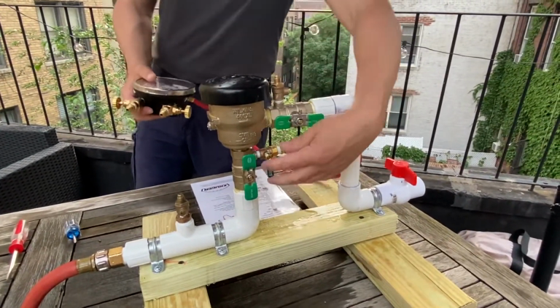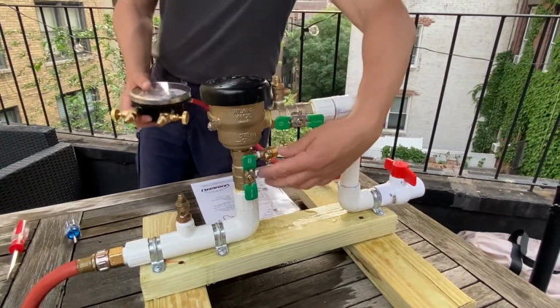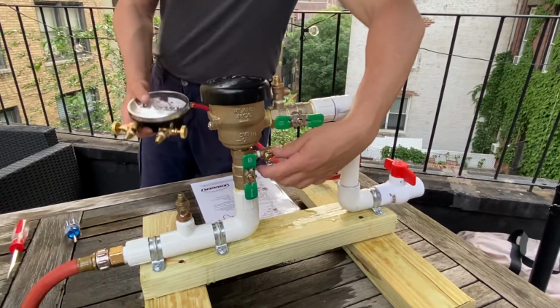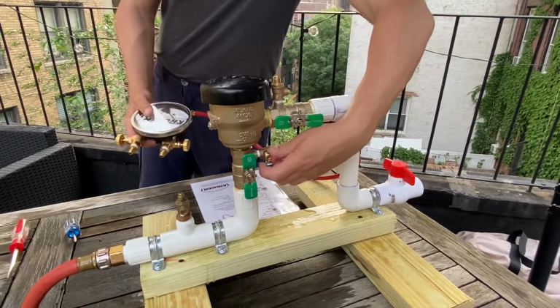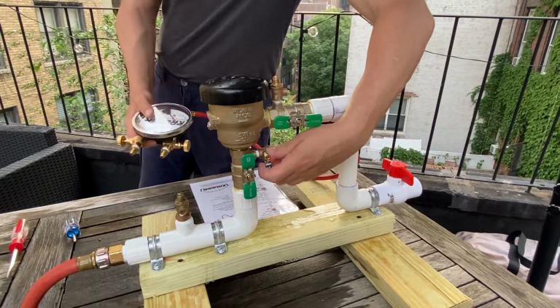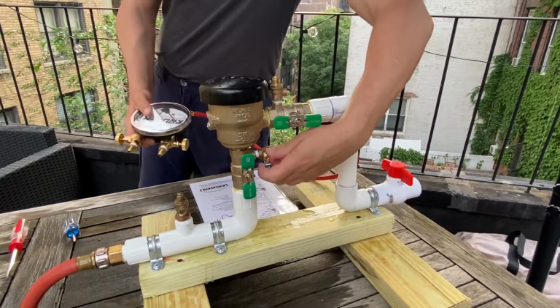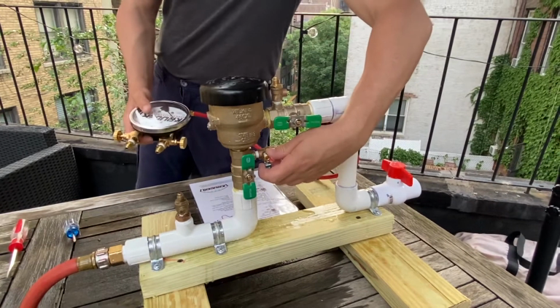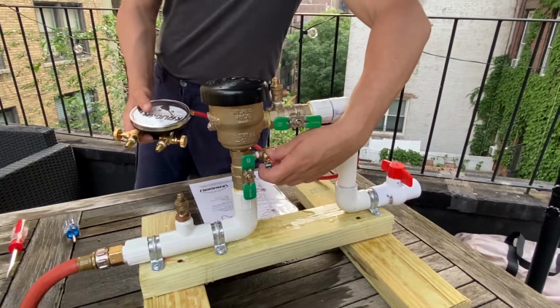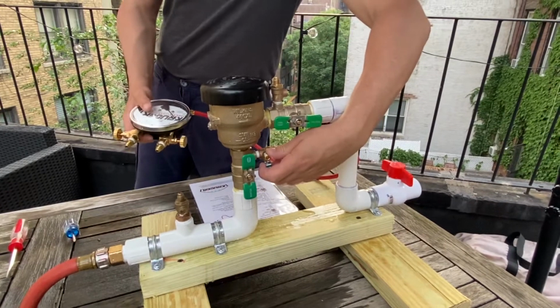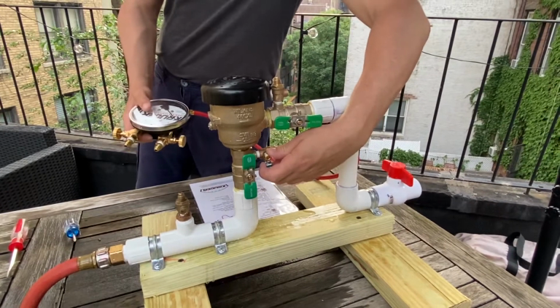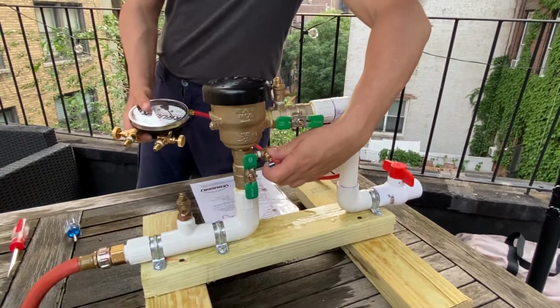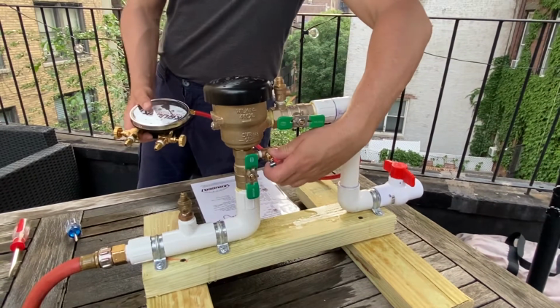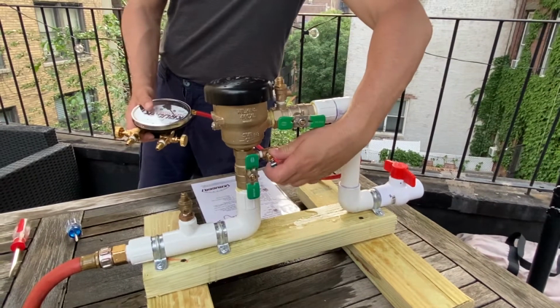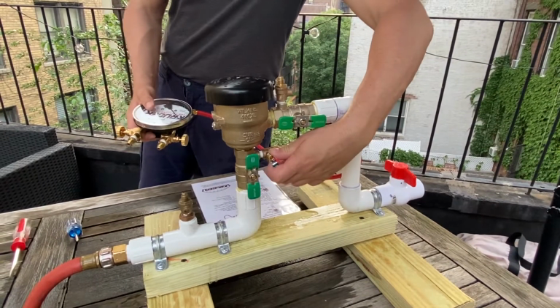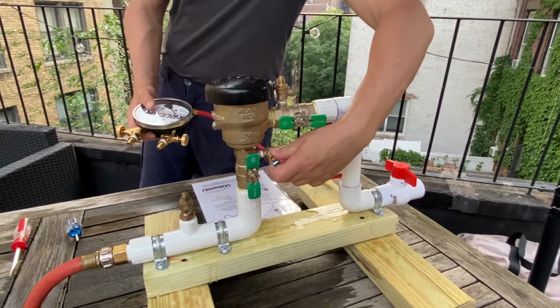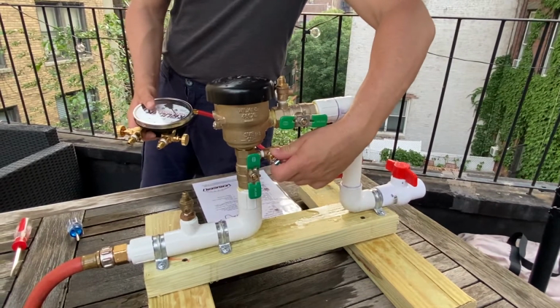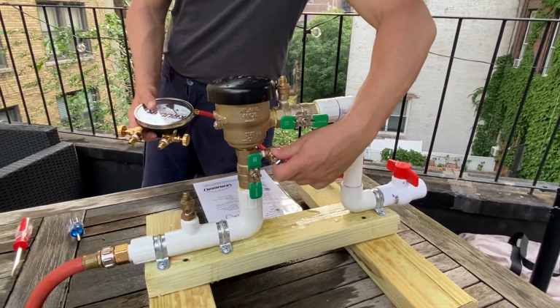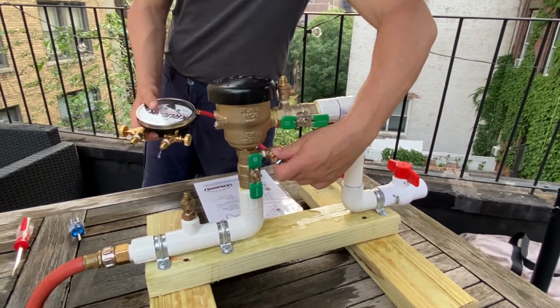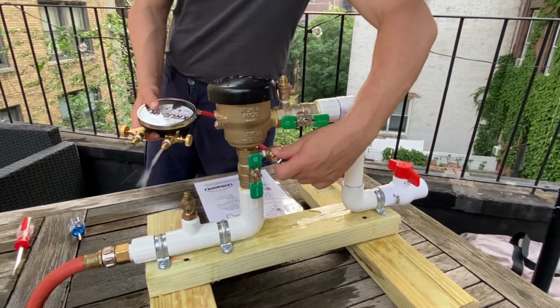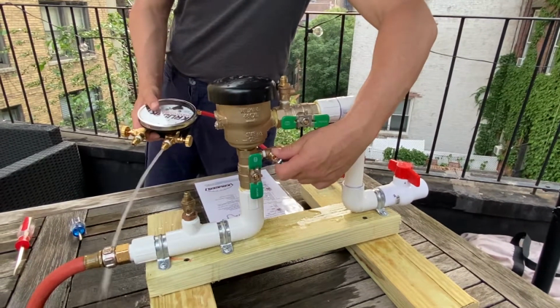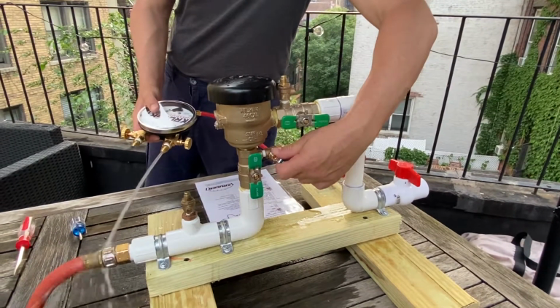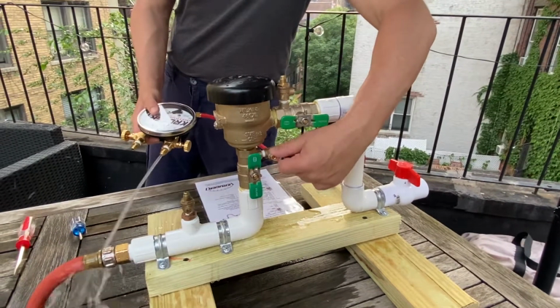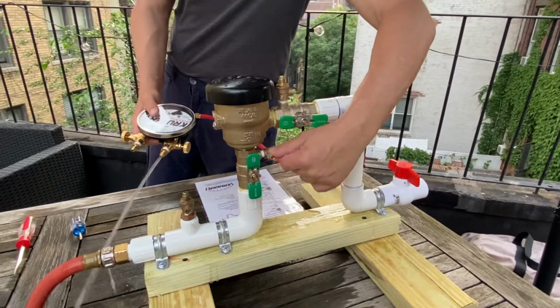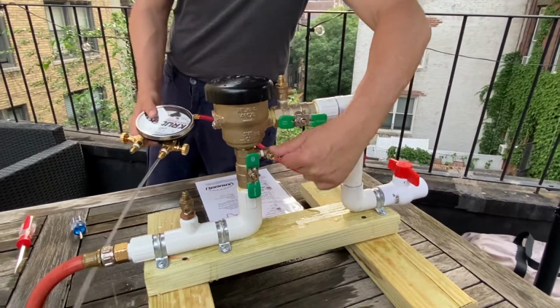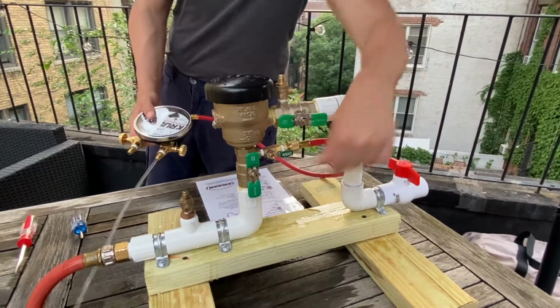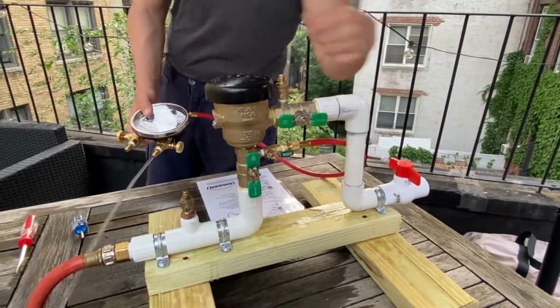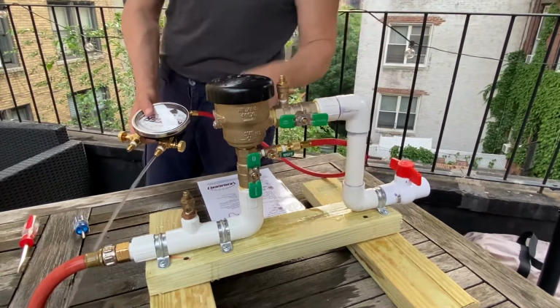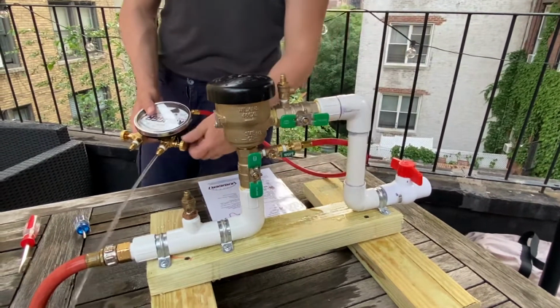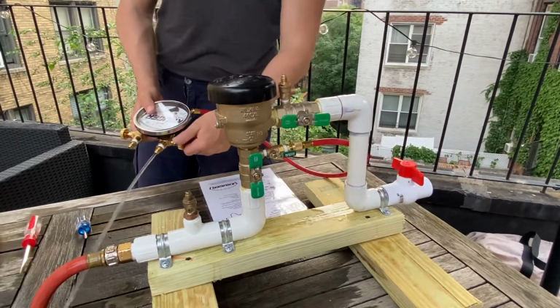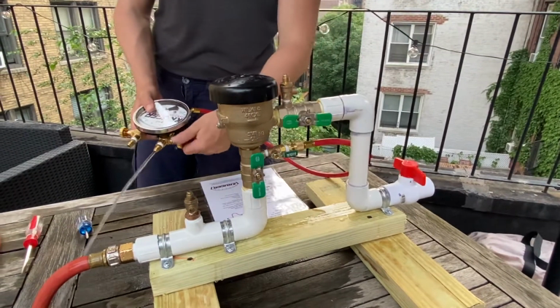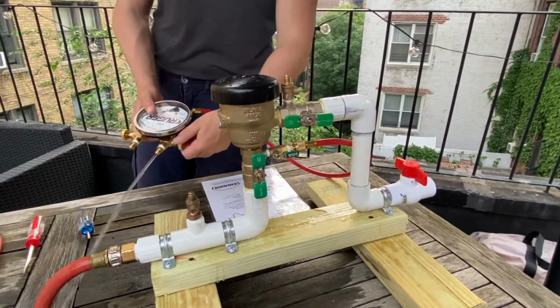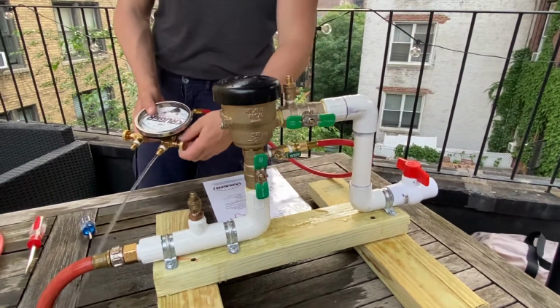Open test cock one, then close the high bleed.